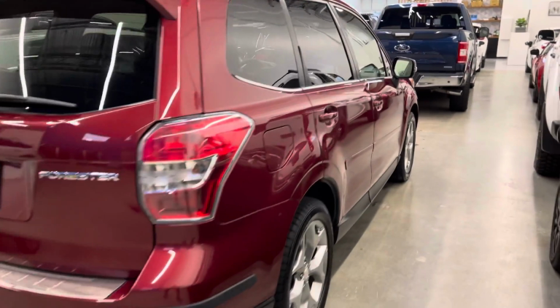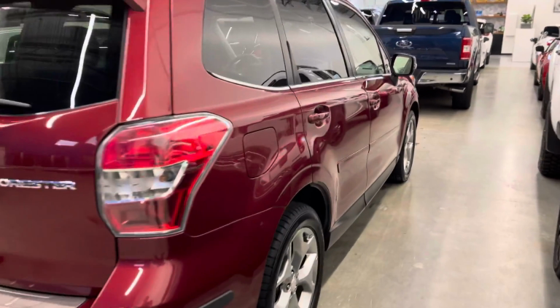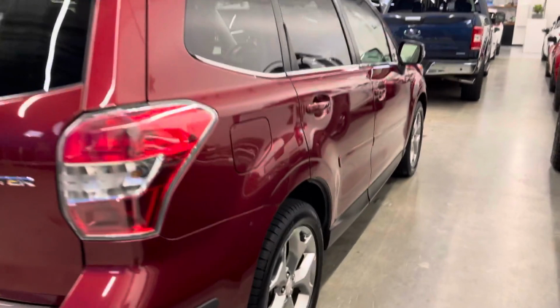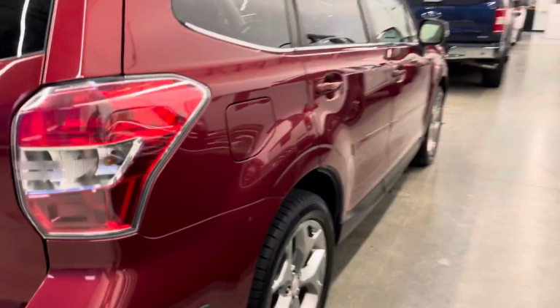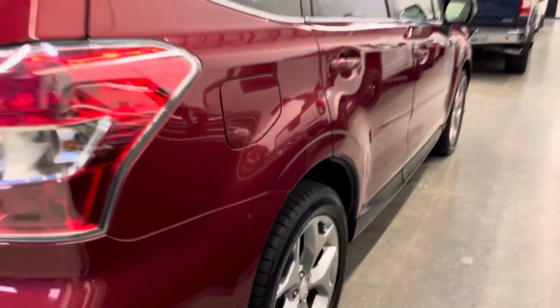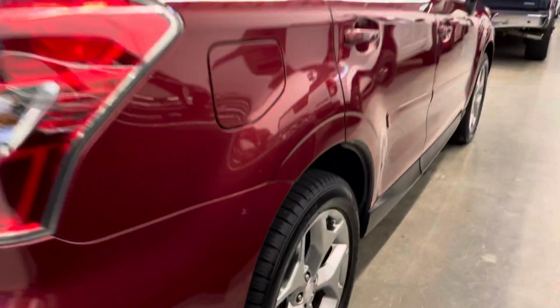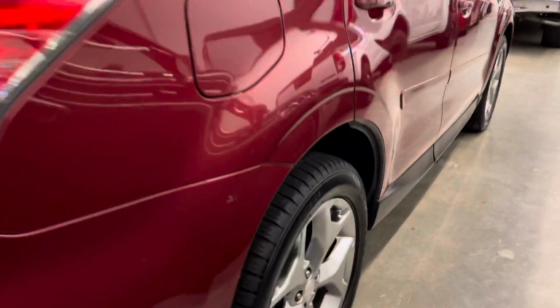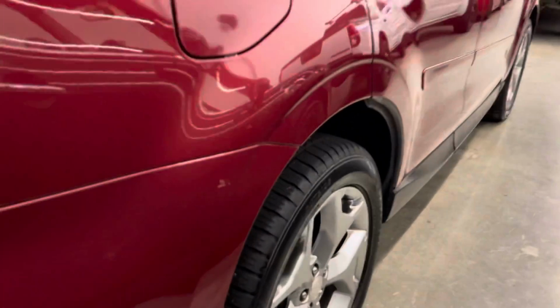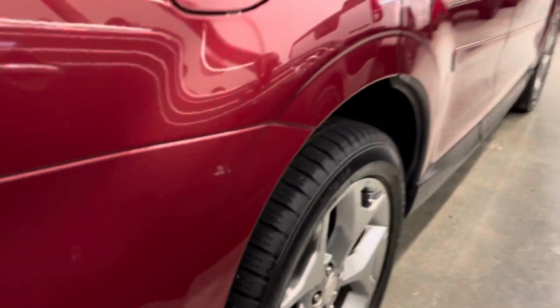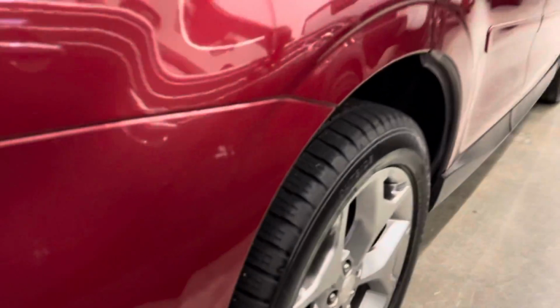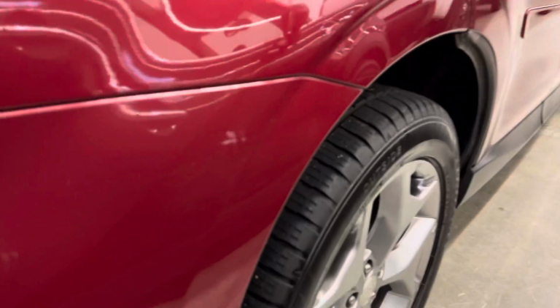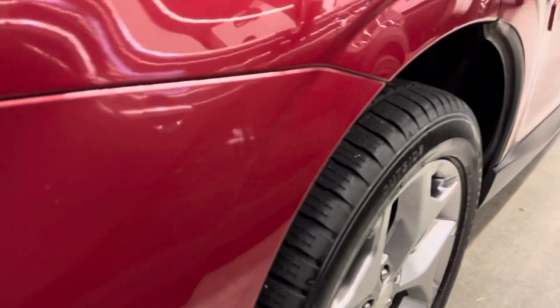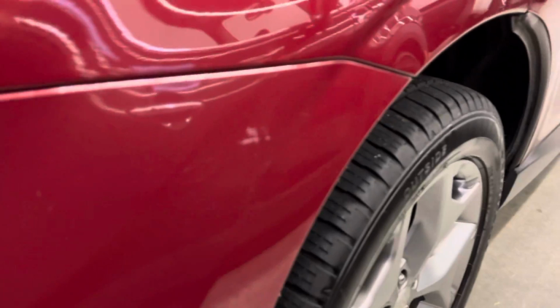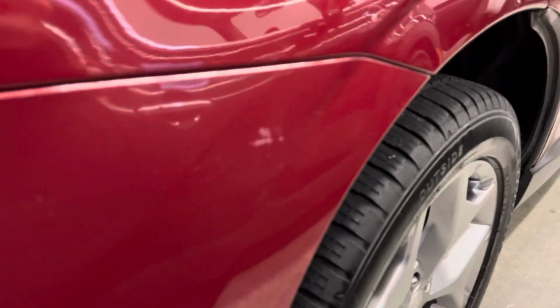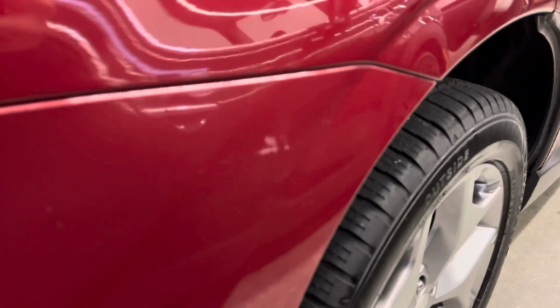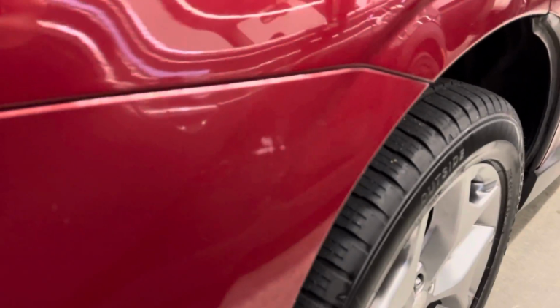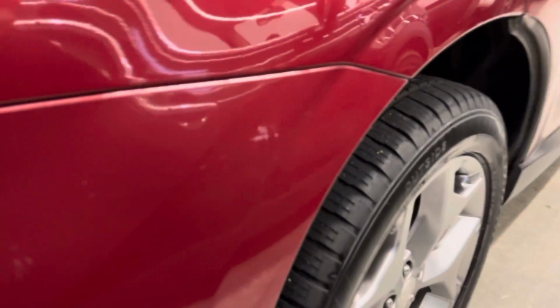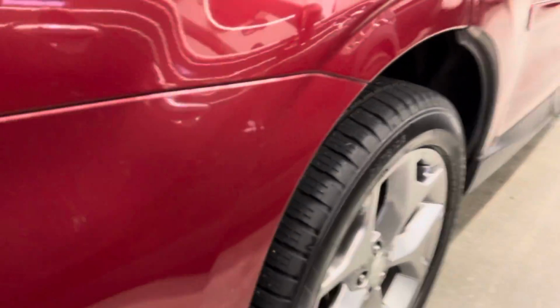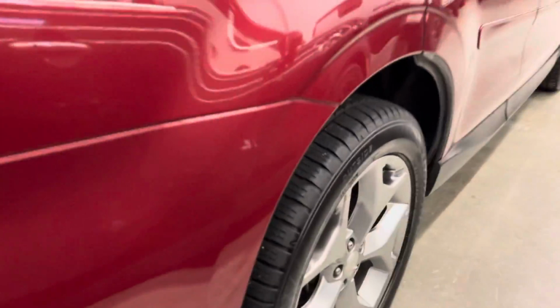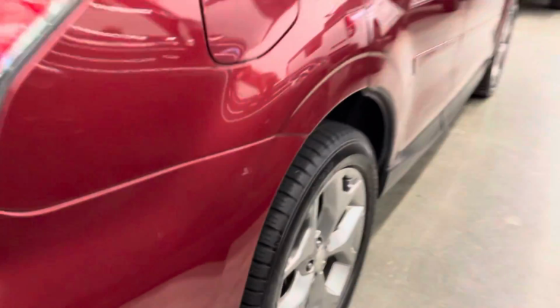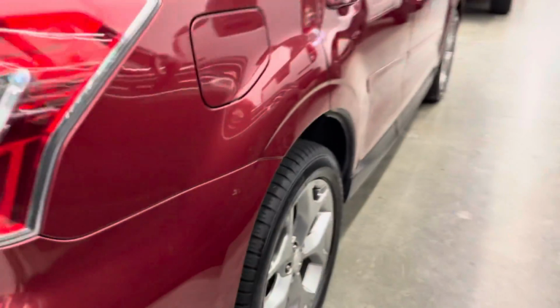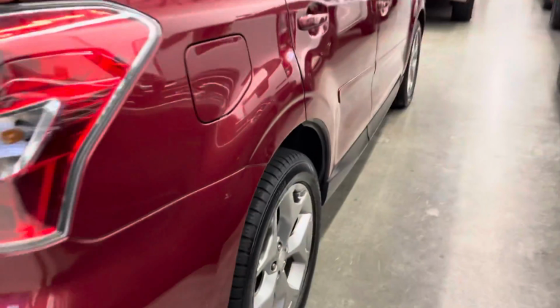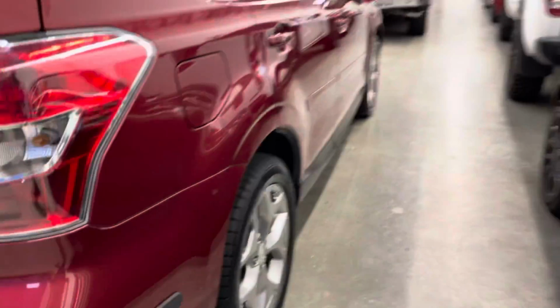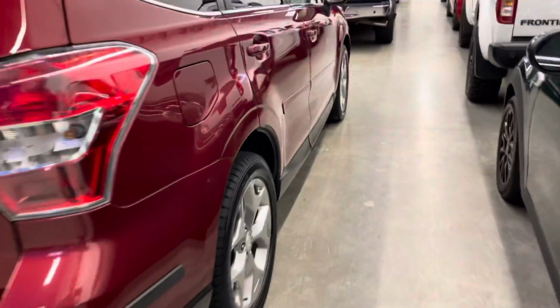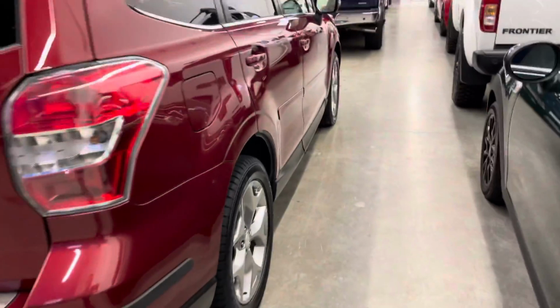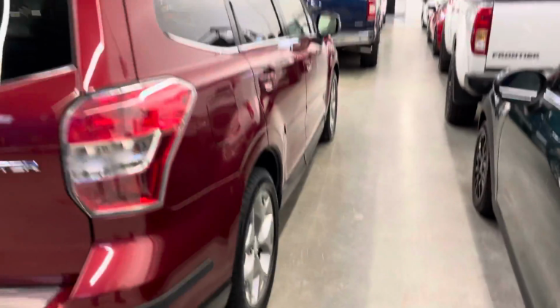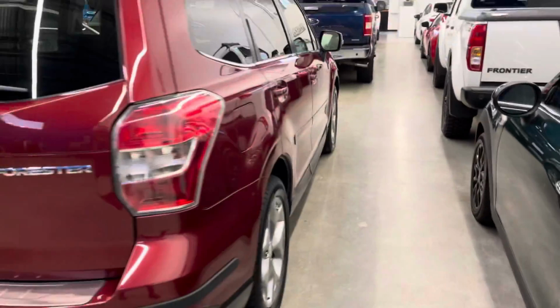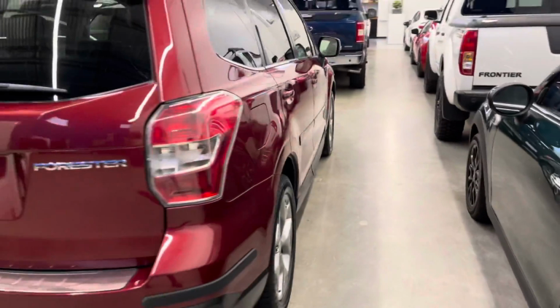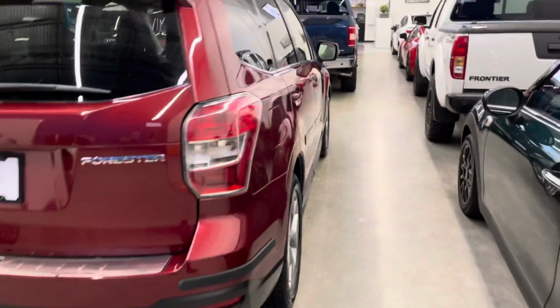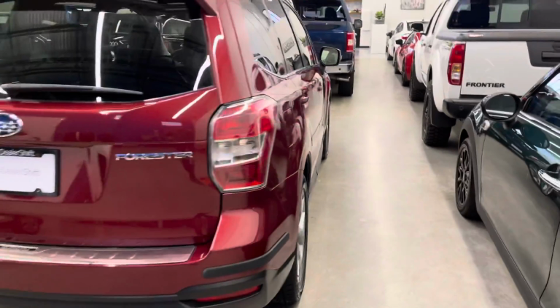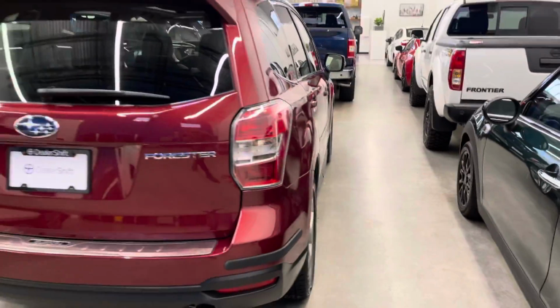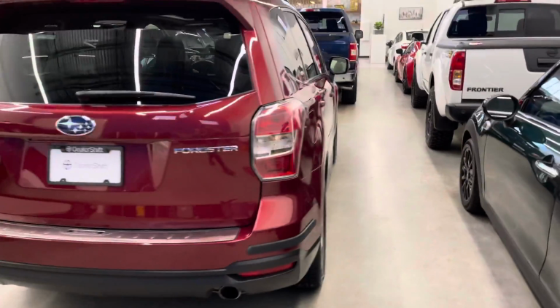A couple of really little ones to point out — there's one there — but overall this vehicle is in really nice shape.